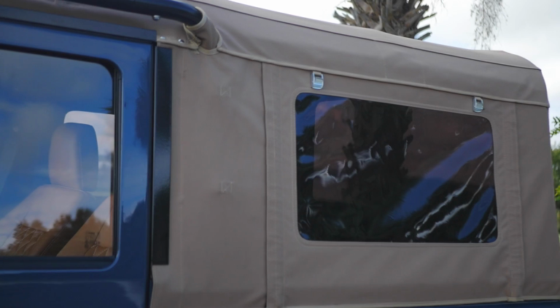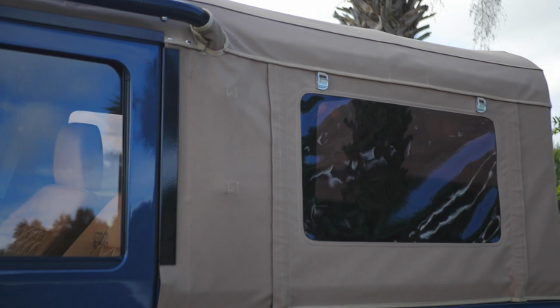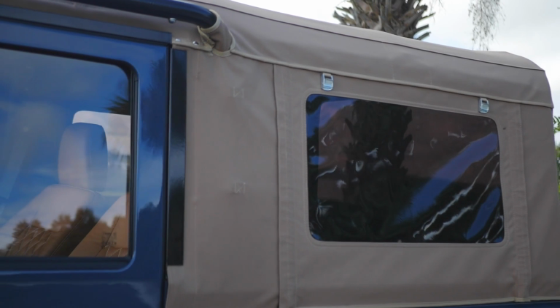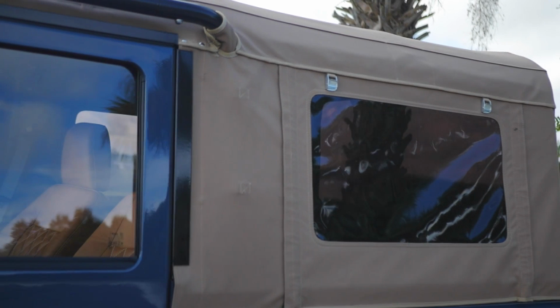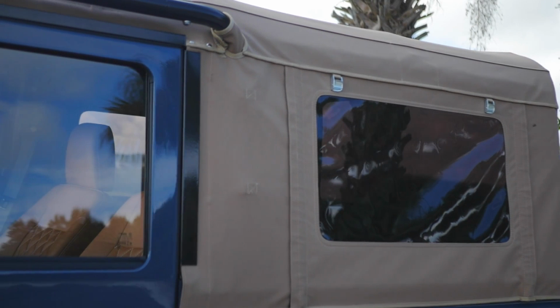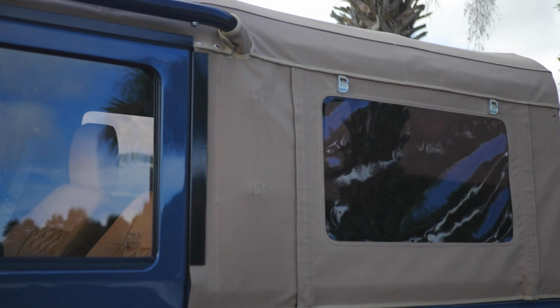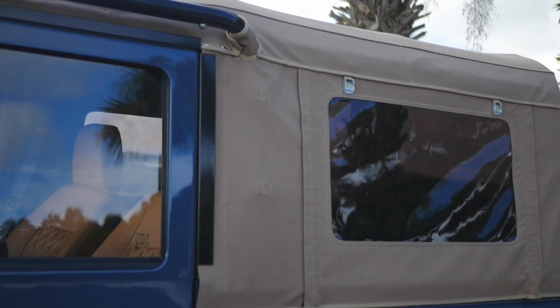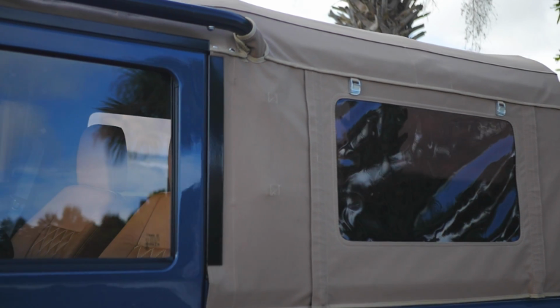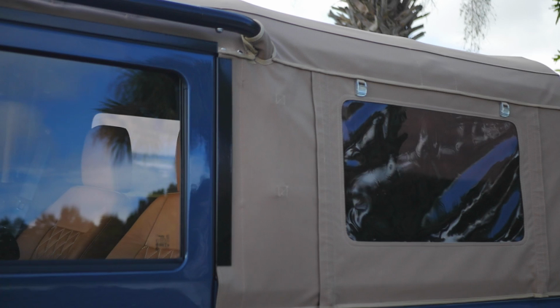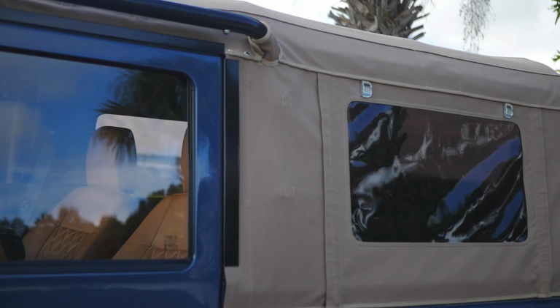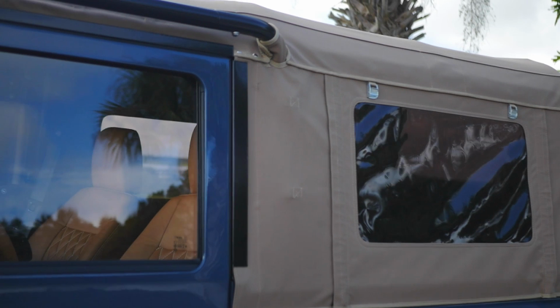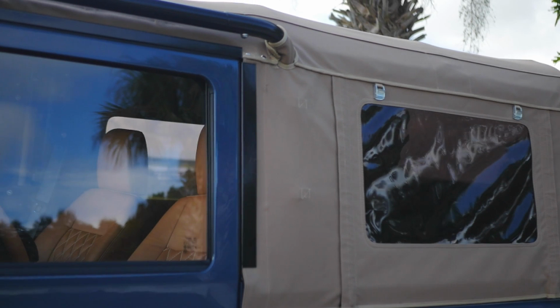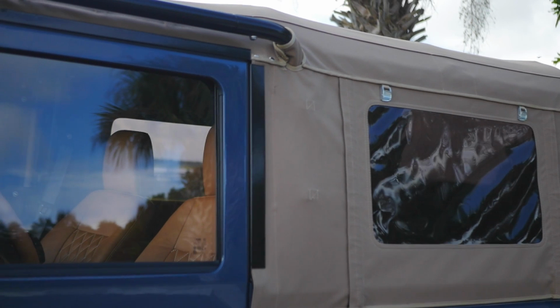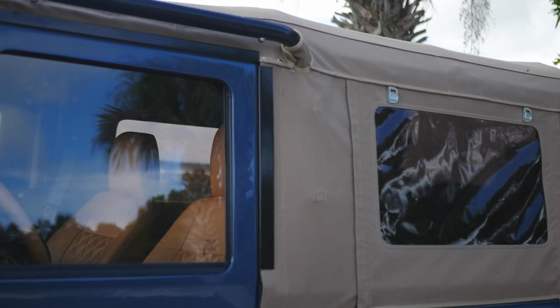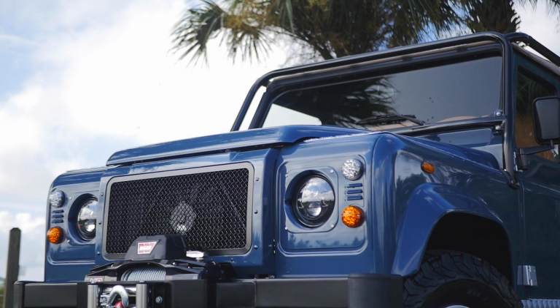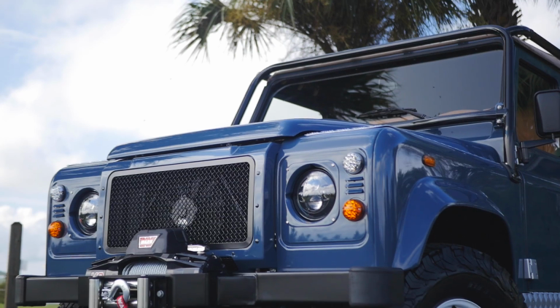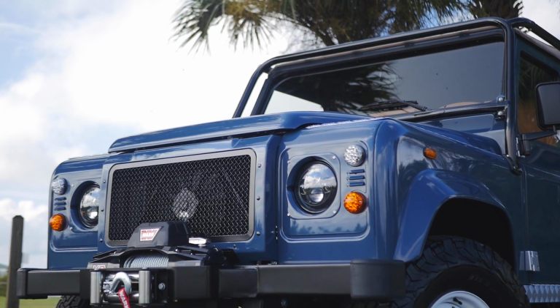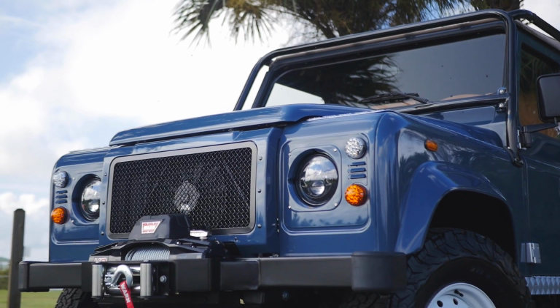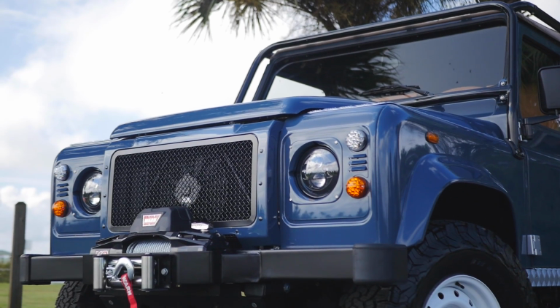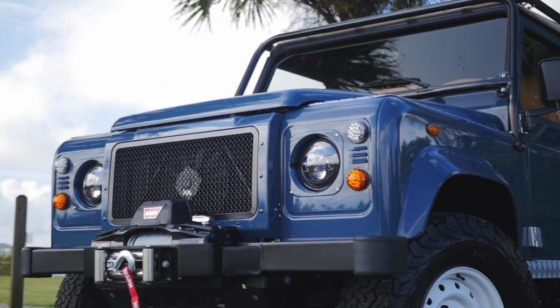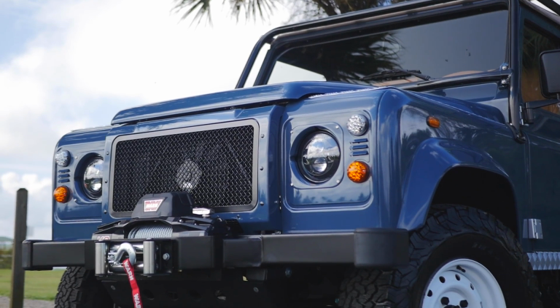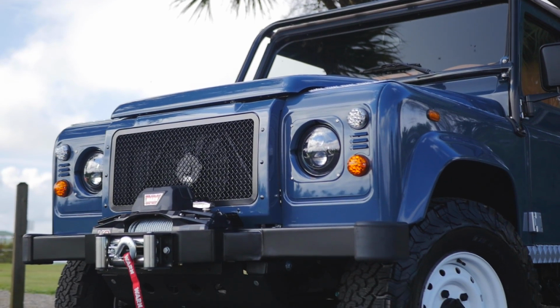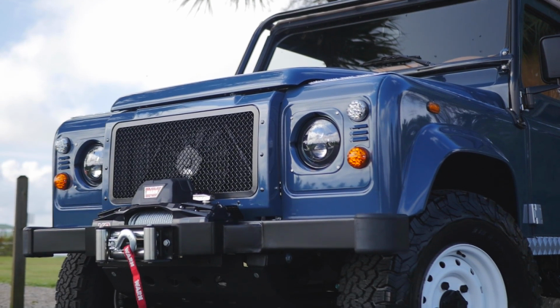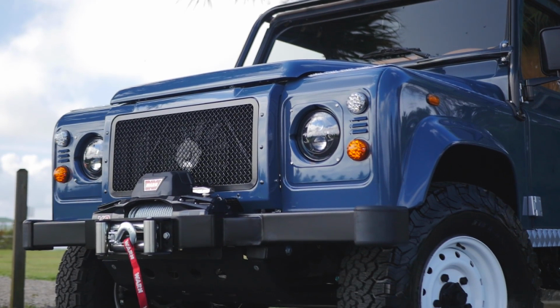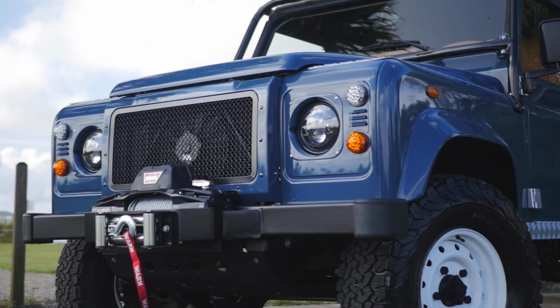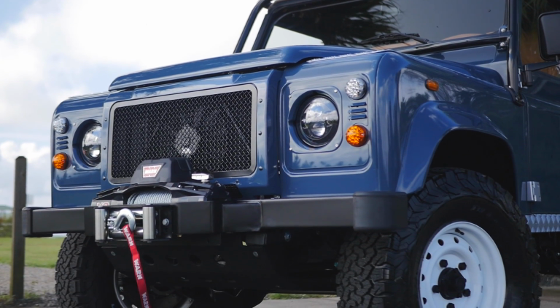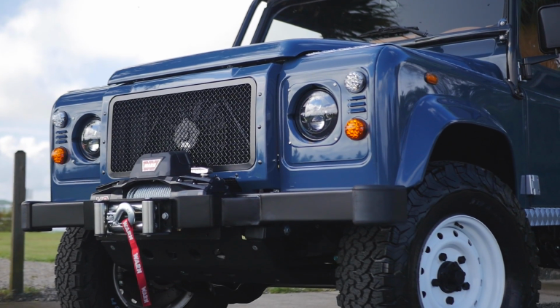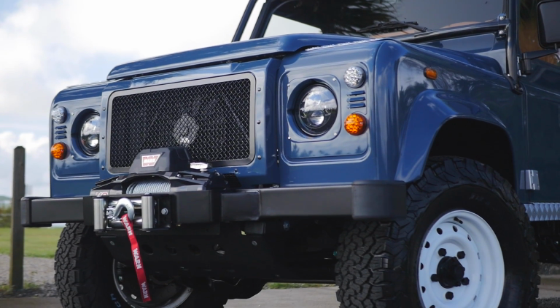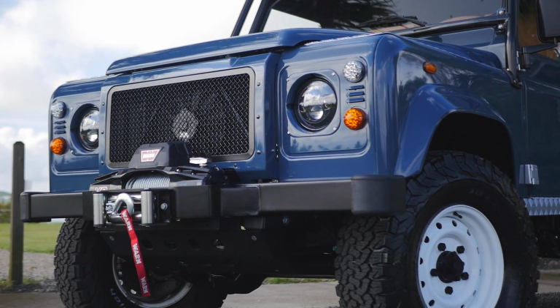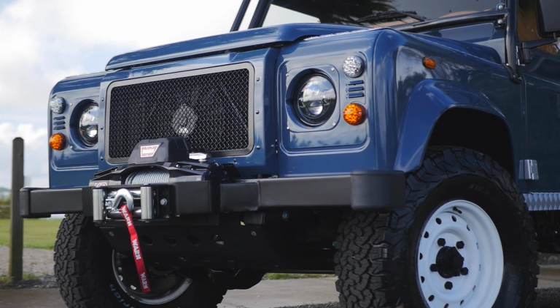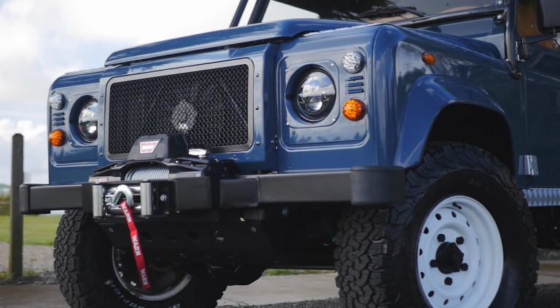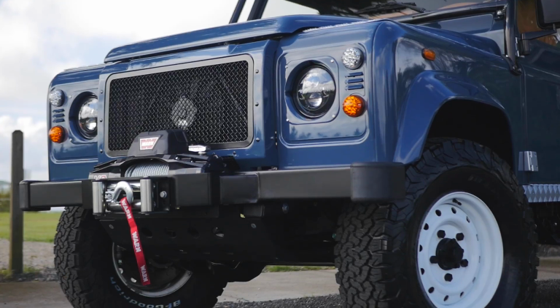This D90 features a four-point soft top roll cage, classic front bumper with worn winch, and an ECD metal steering guard in black.